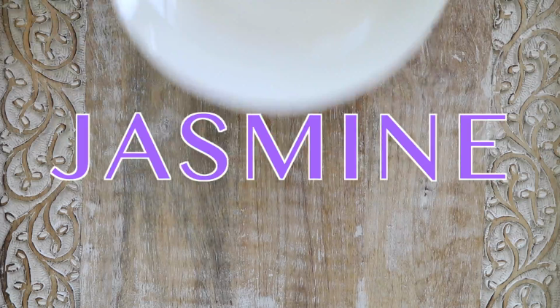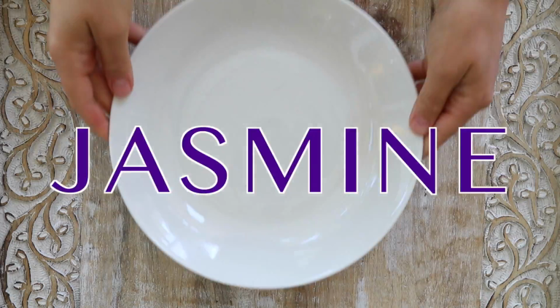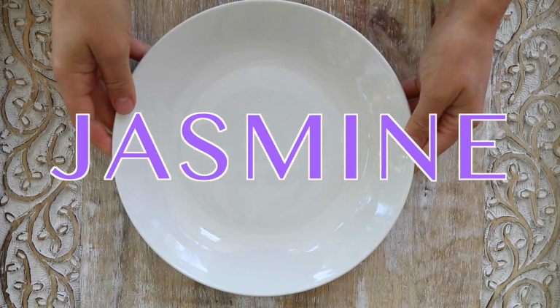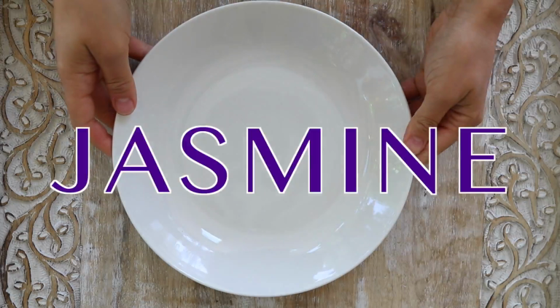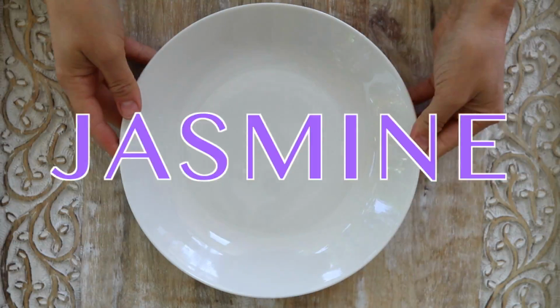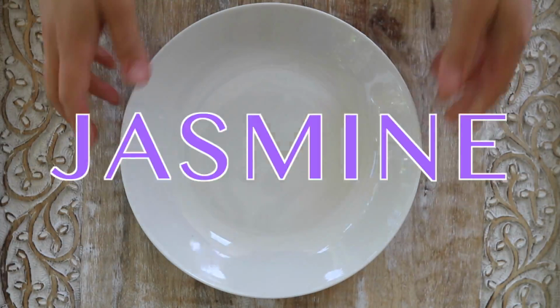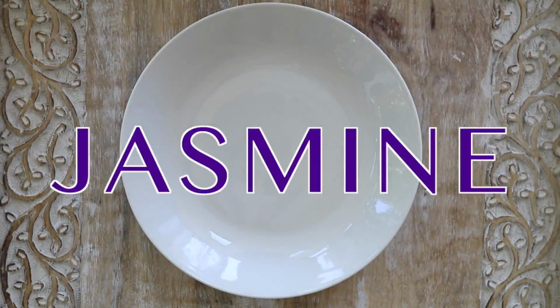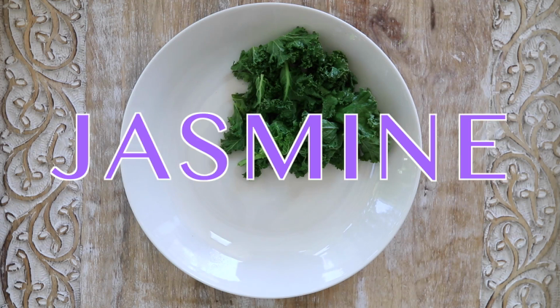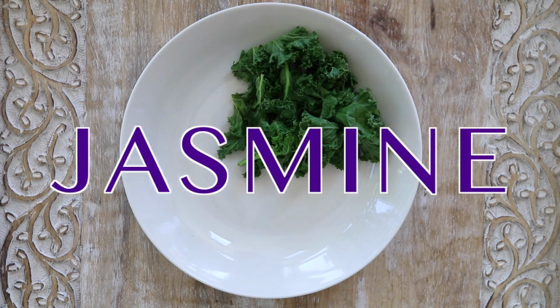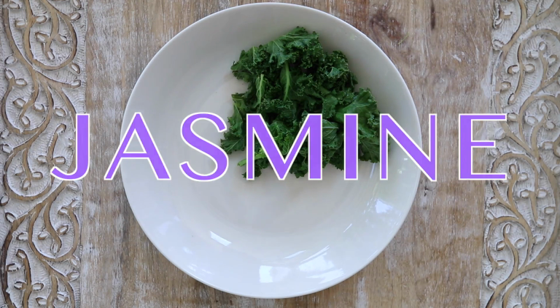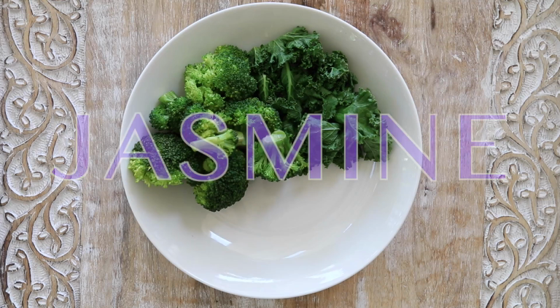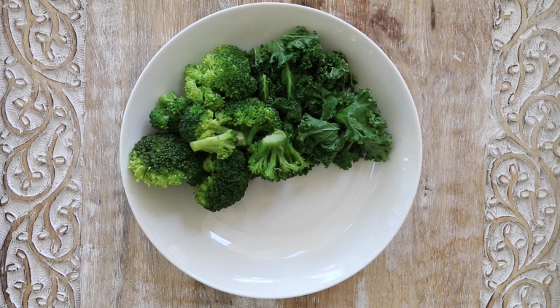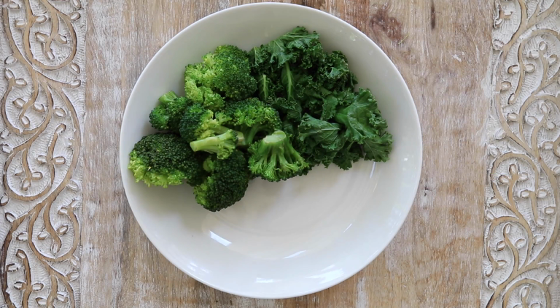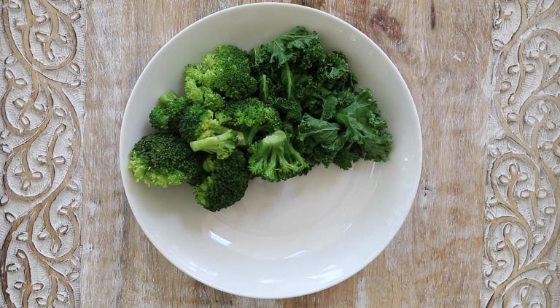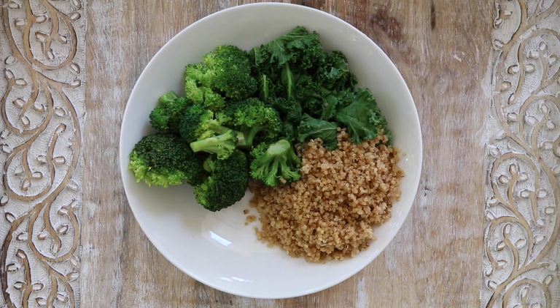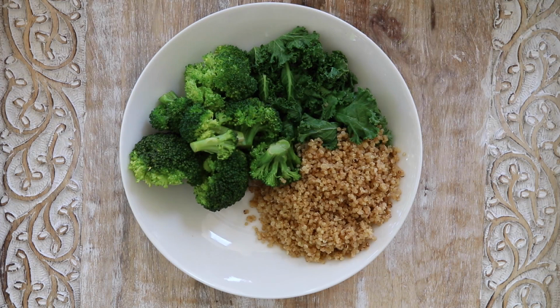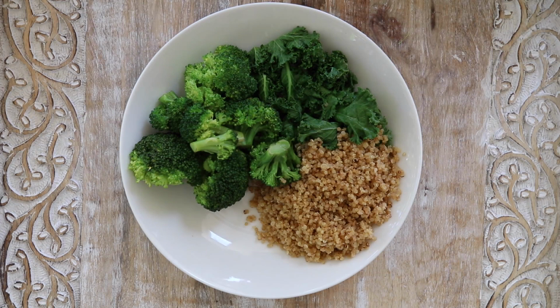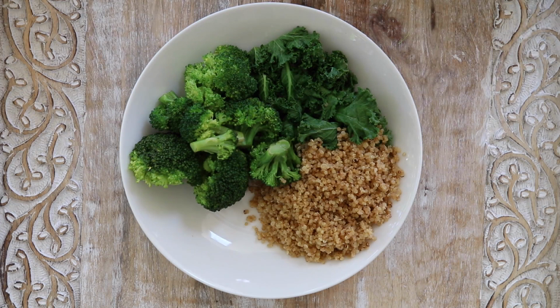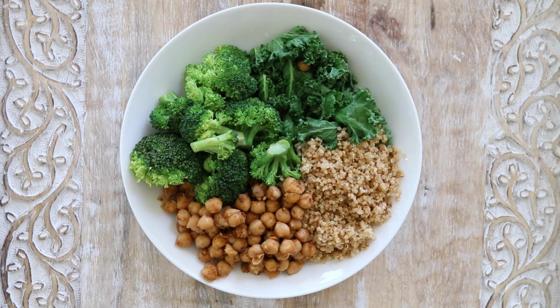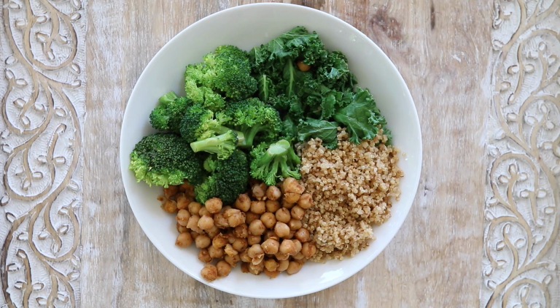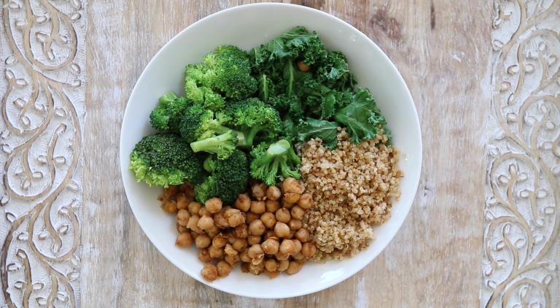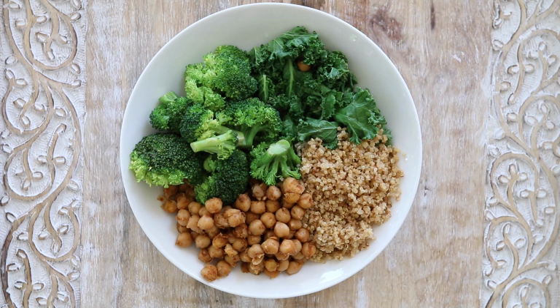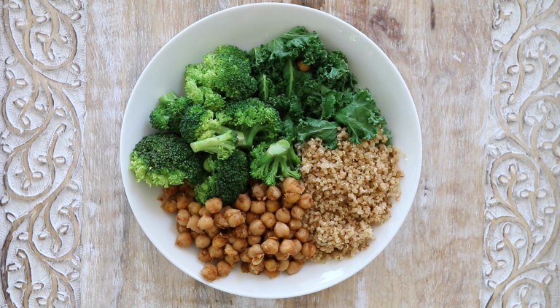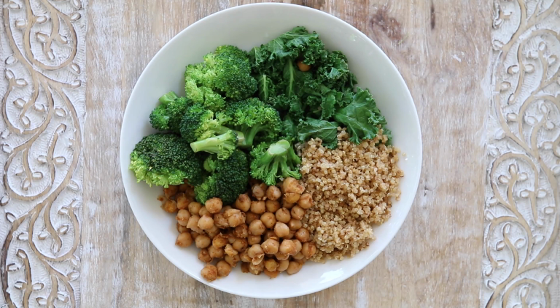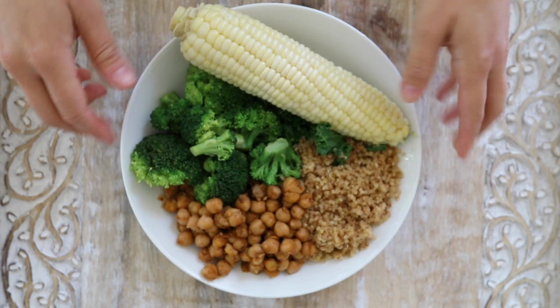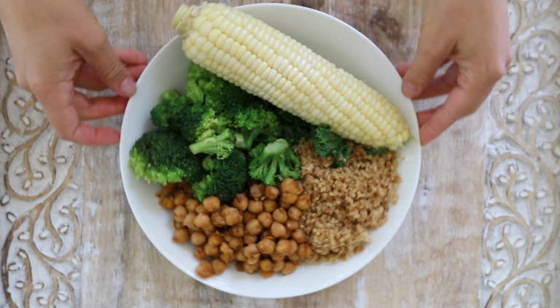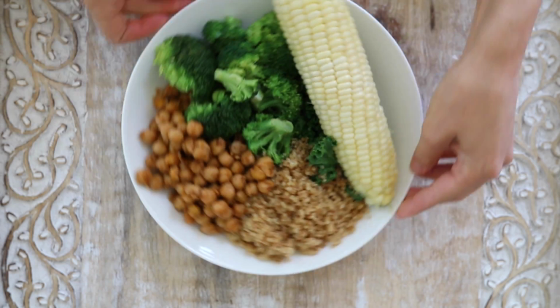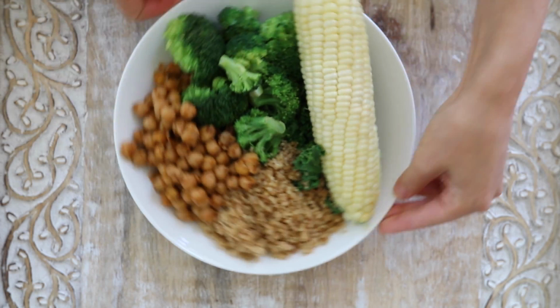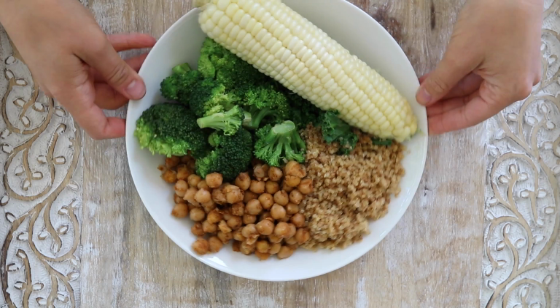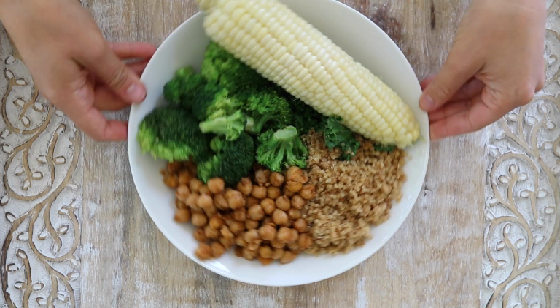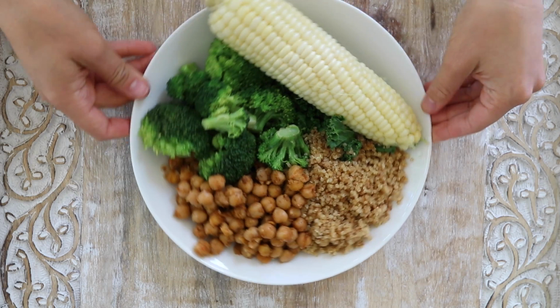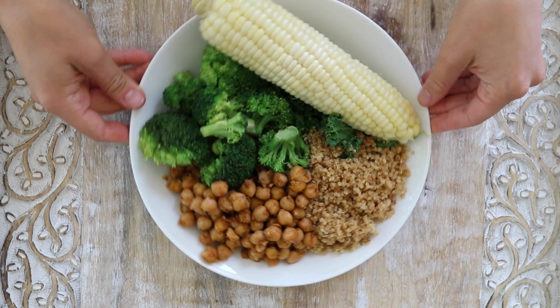Lunch was just a bunch of leftovers. I had kale, broccoli, quinoa, chickpeas, and corn.